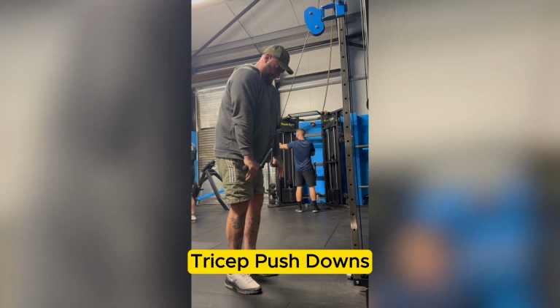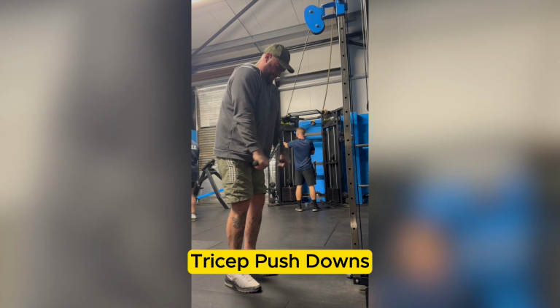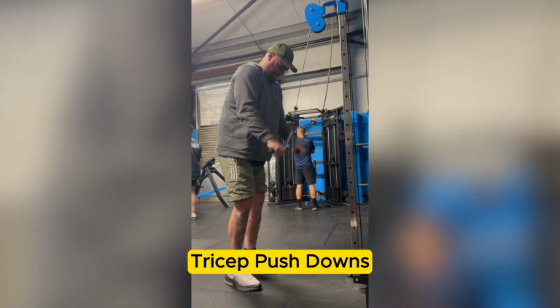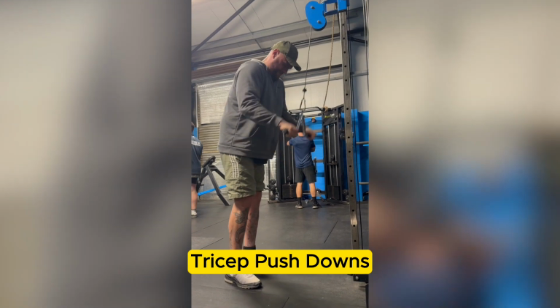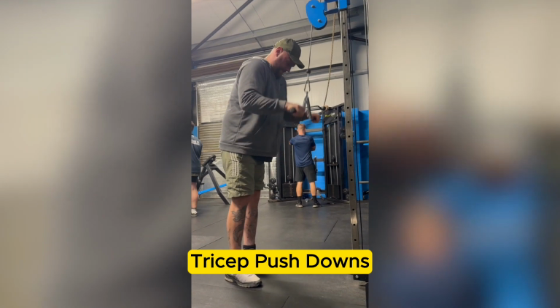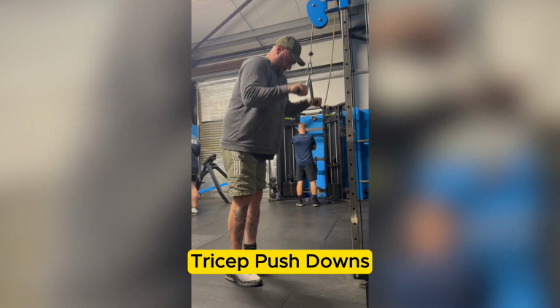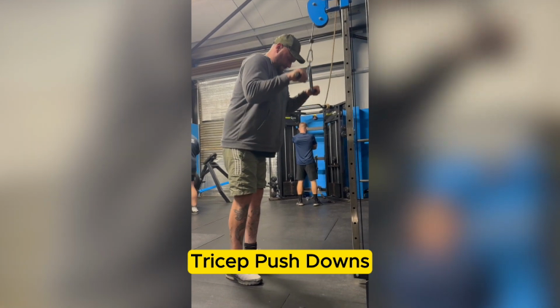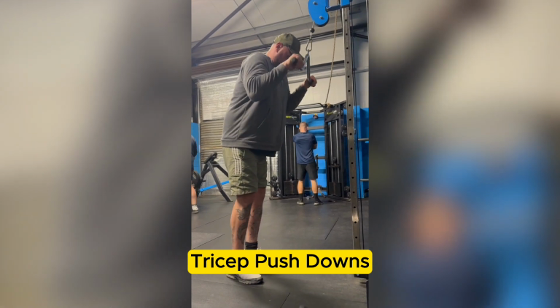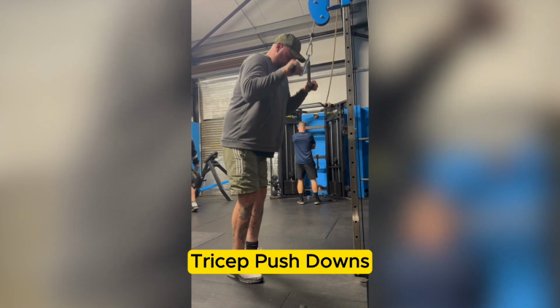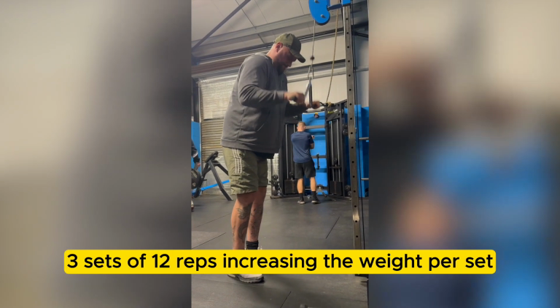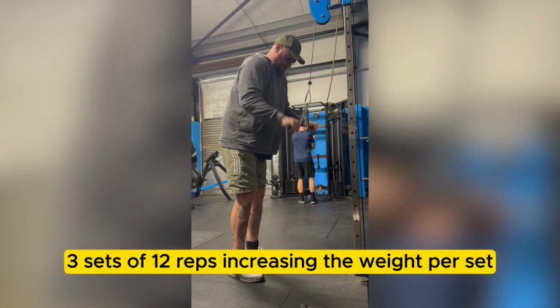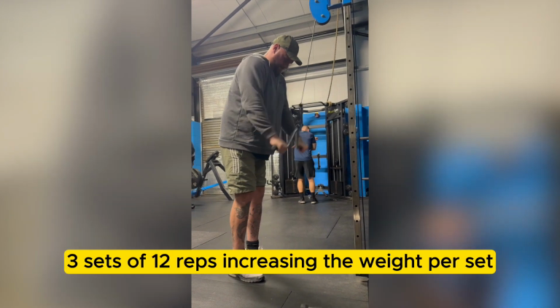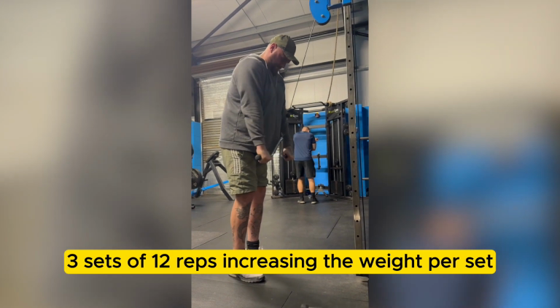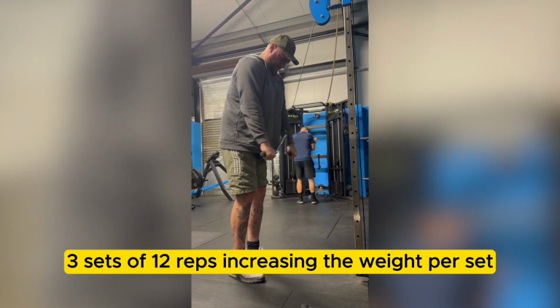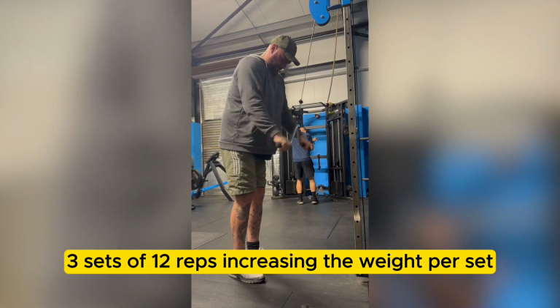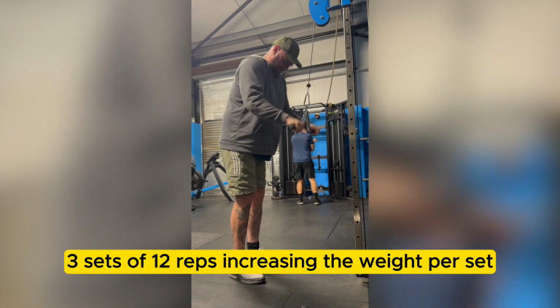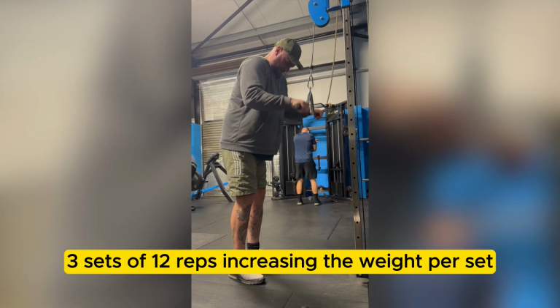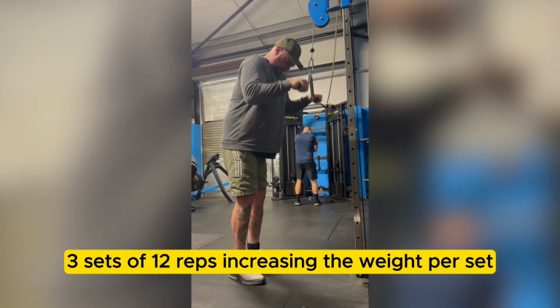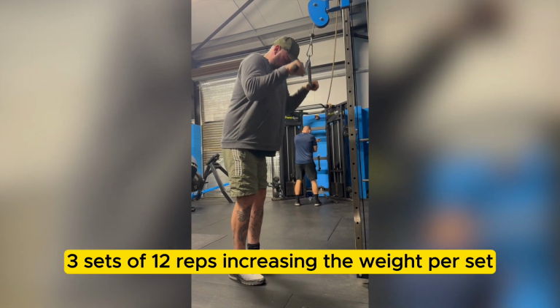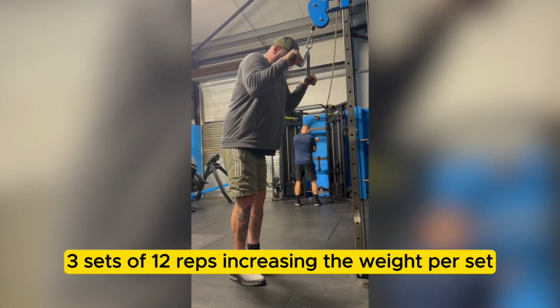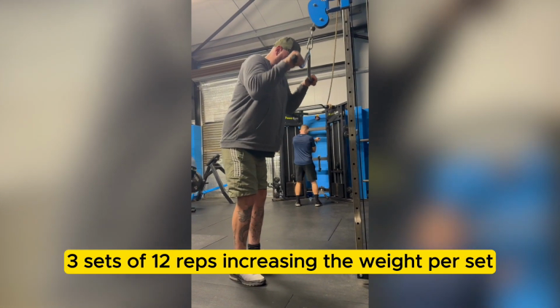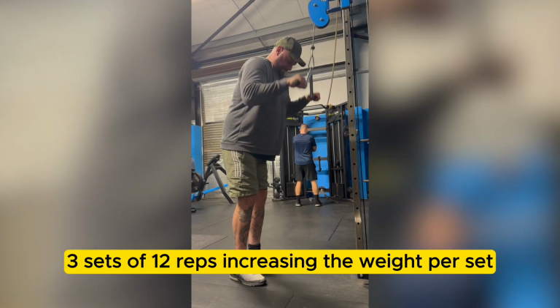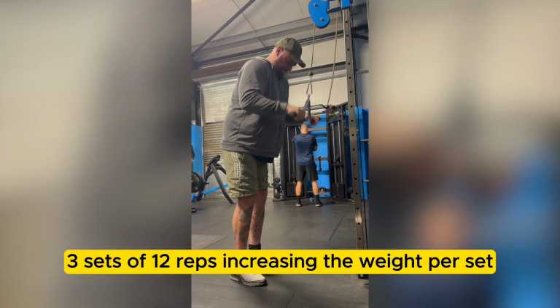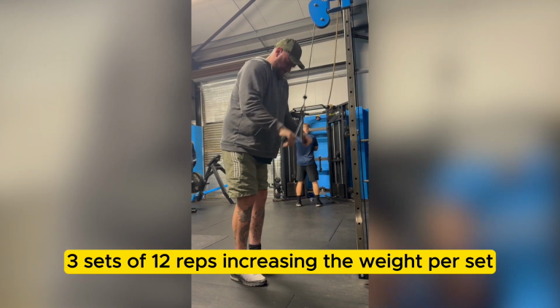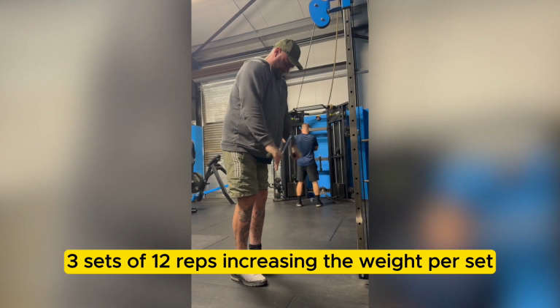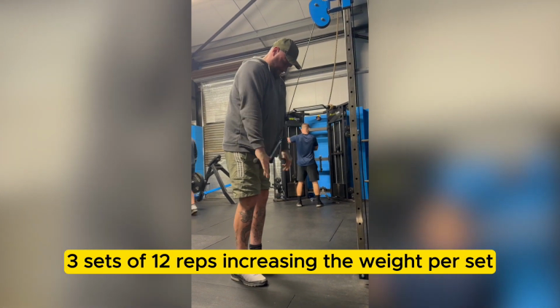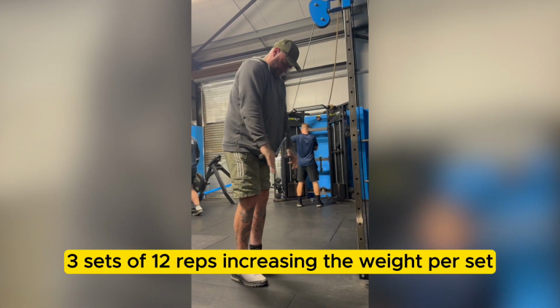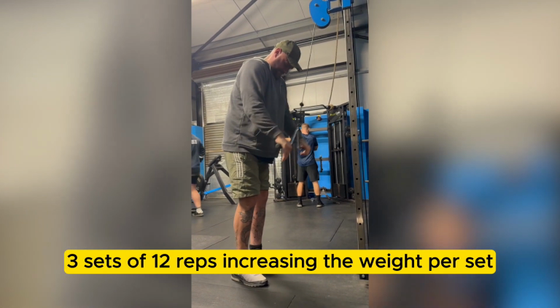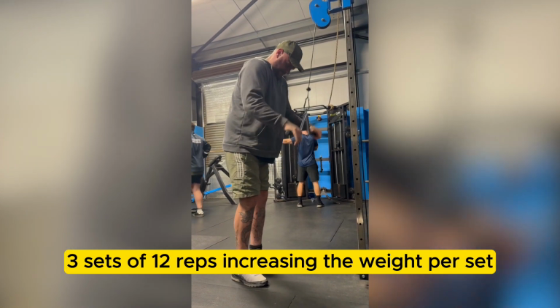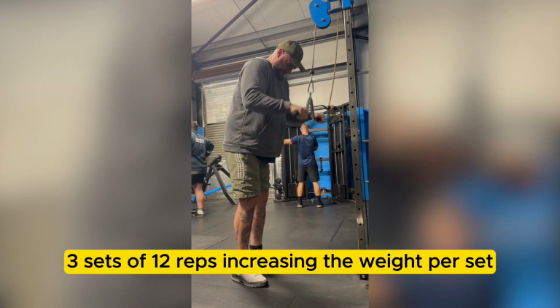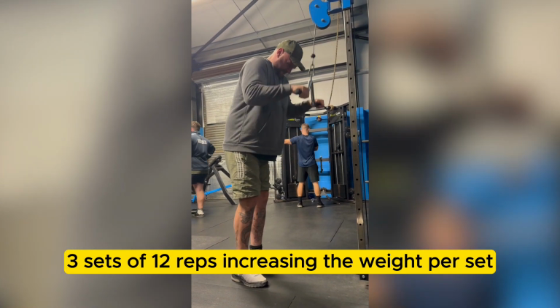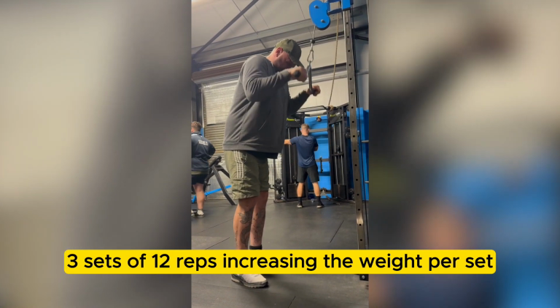Tricep pushdowns. Three sets of 12 reps, increasing the weight per set.